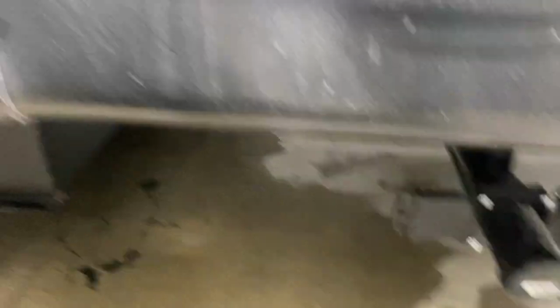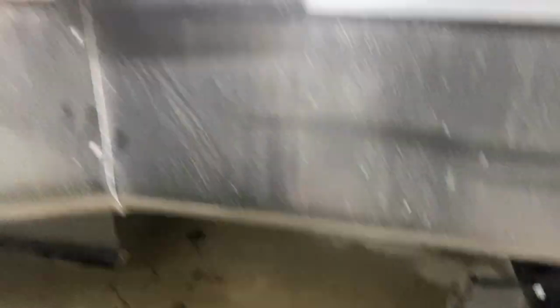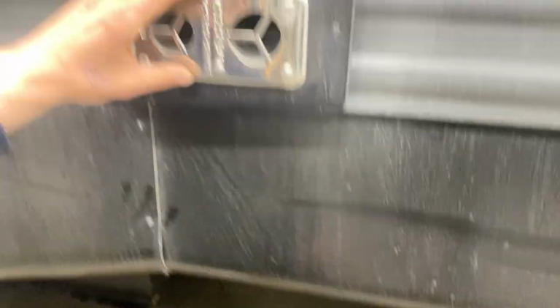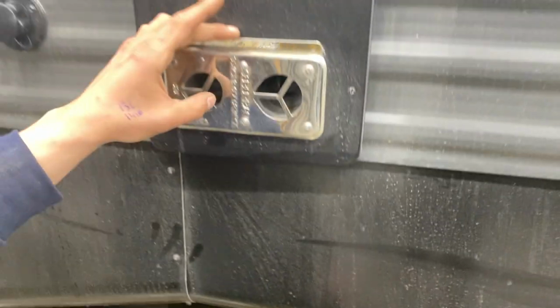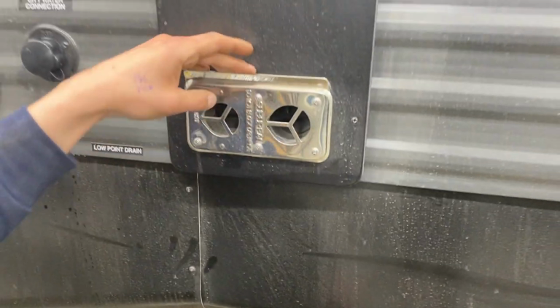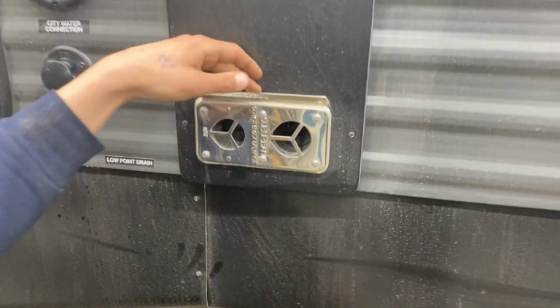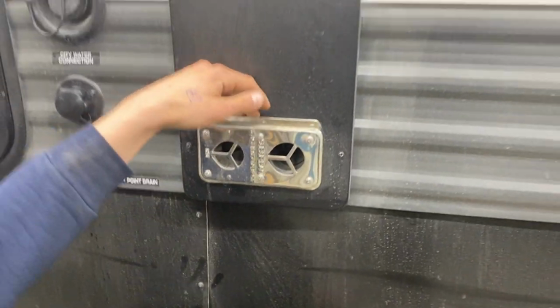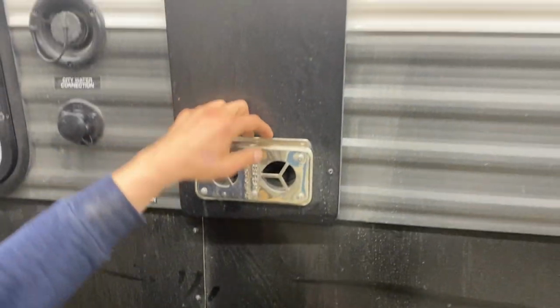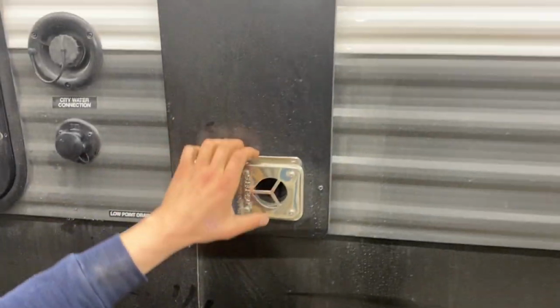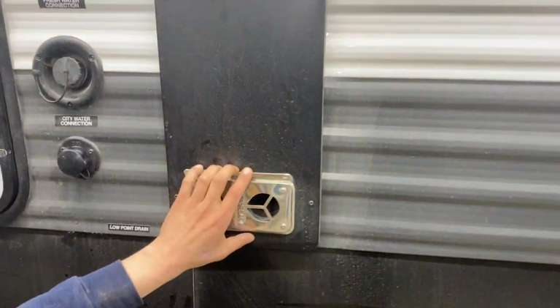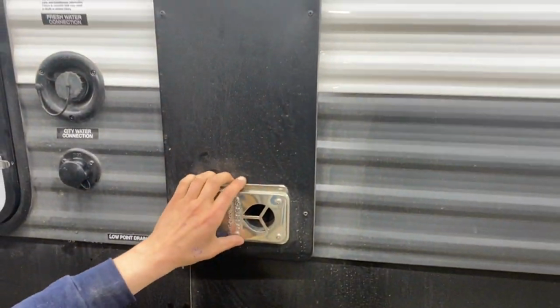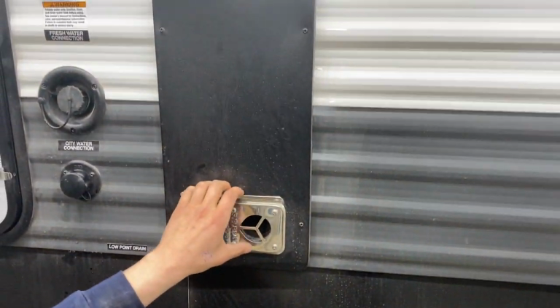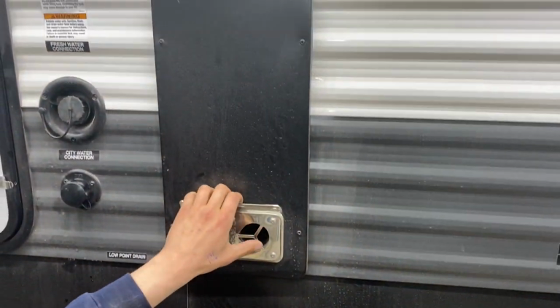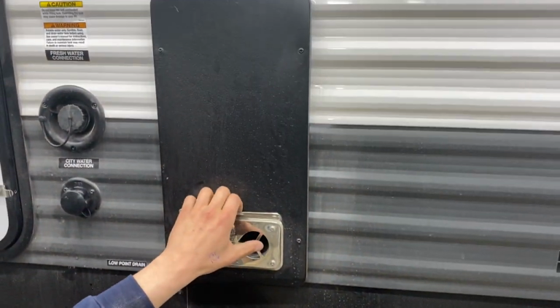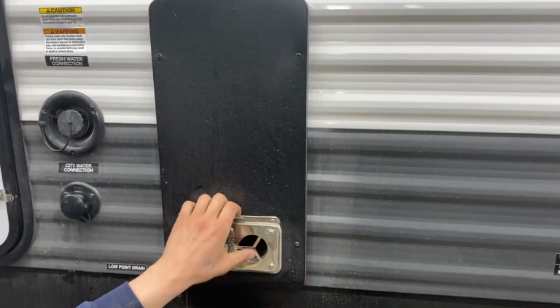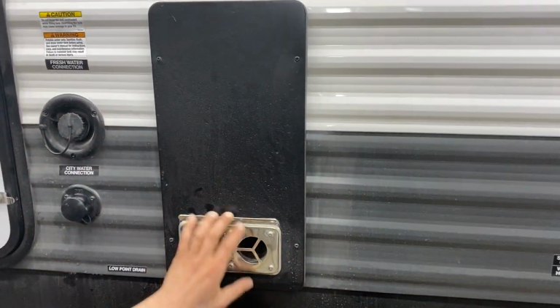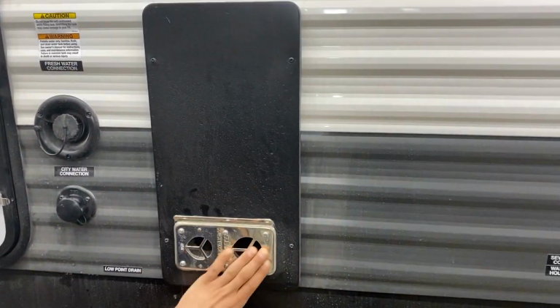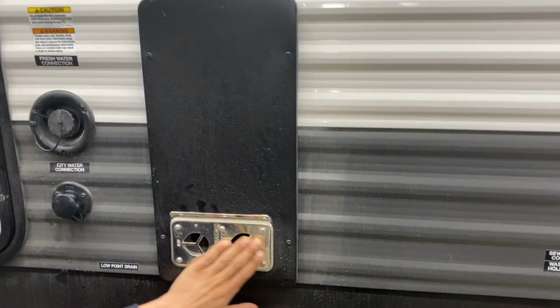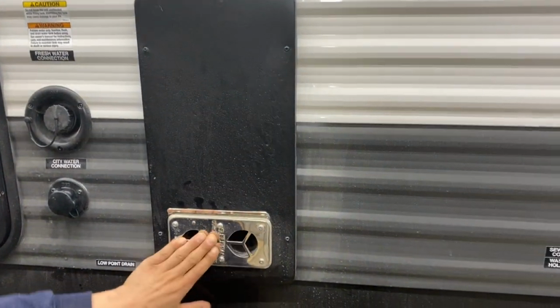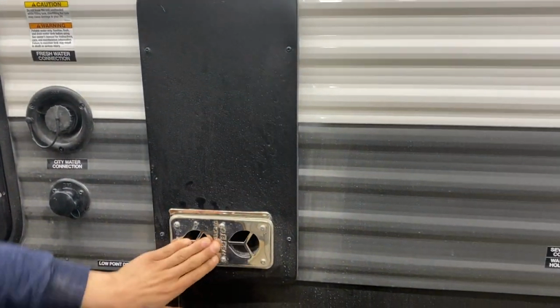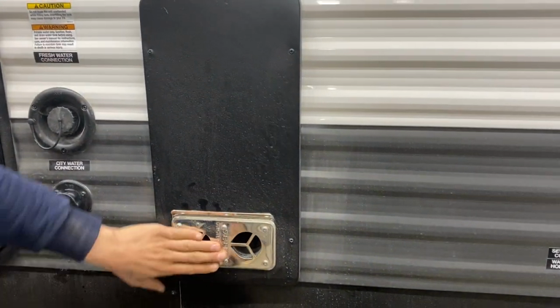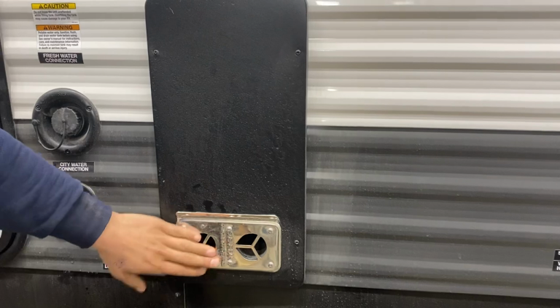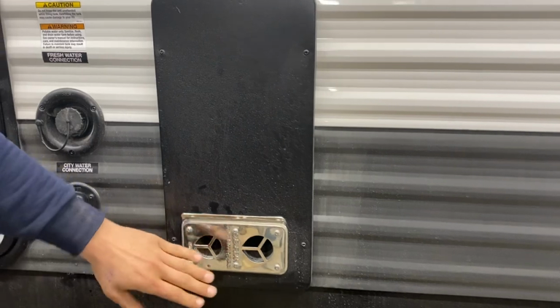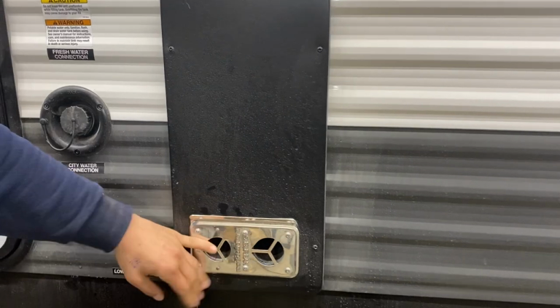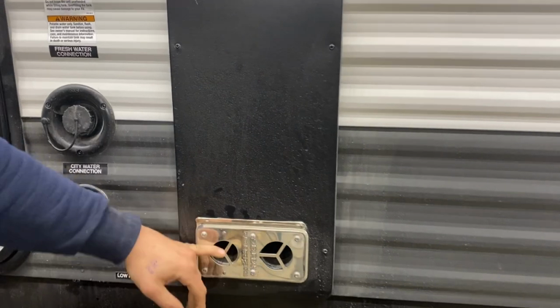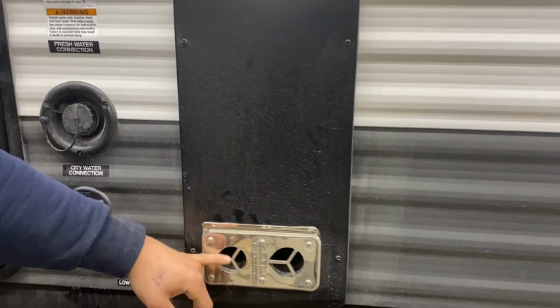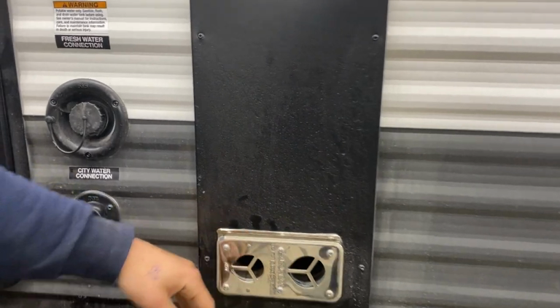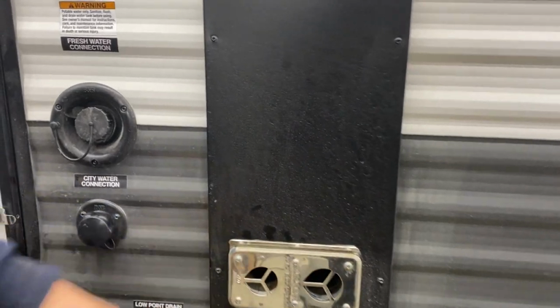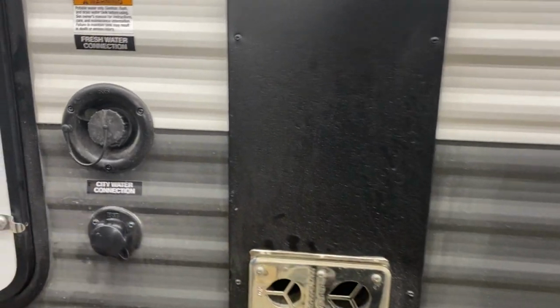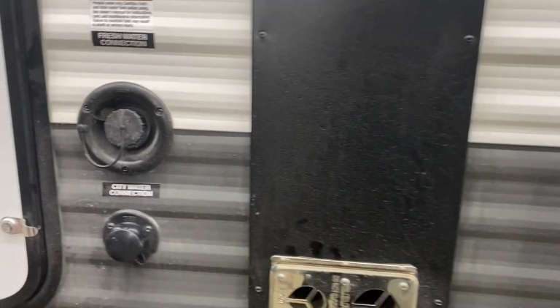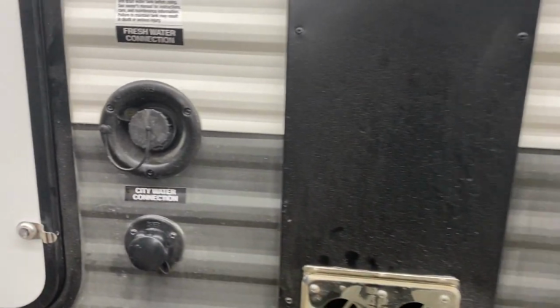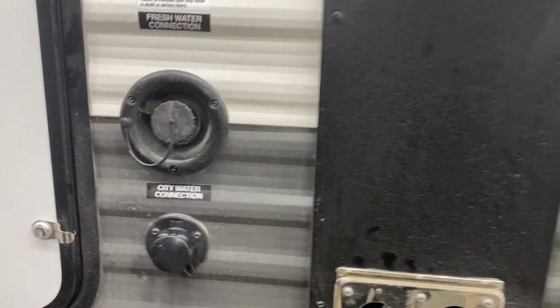Right up here, you've got your furnace exhaust. Whenever you're running that, it does get hot, so you just want to make sure nothing's blocking that.